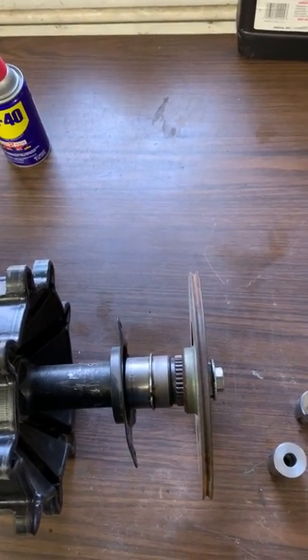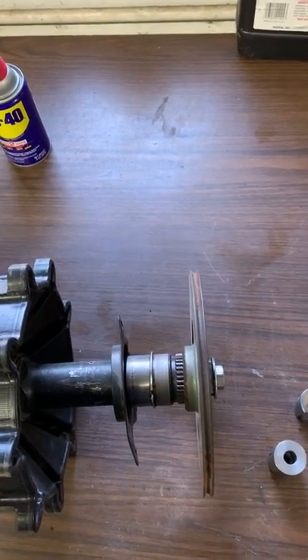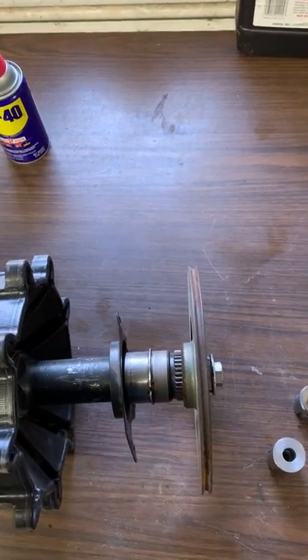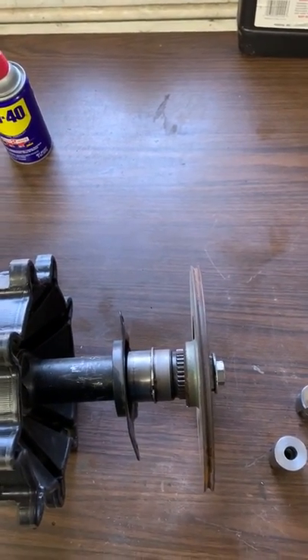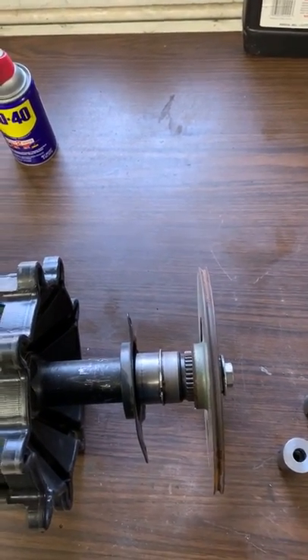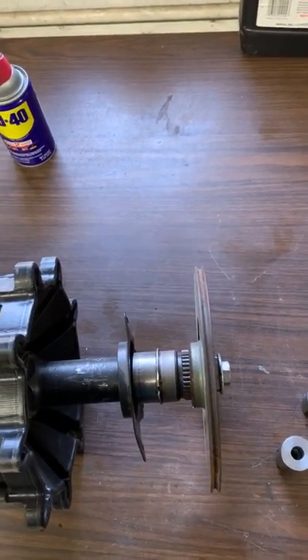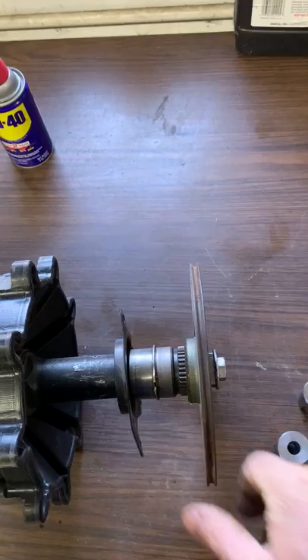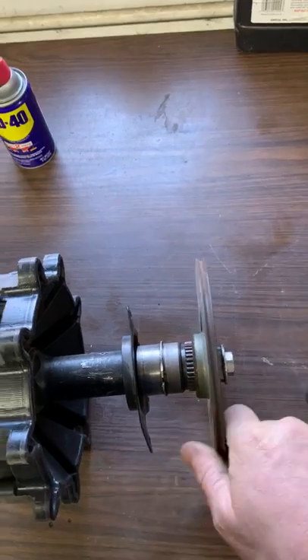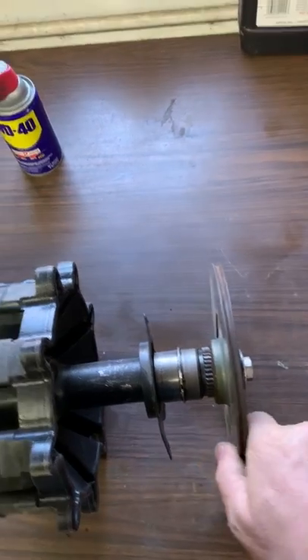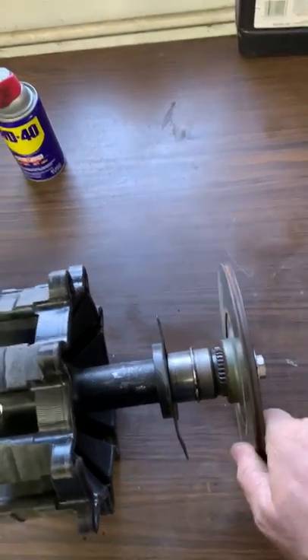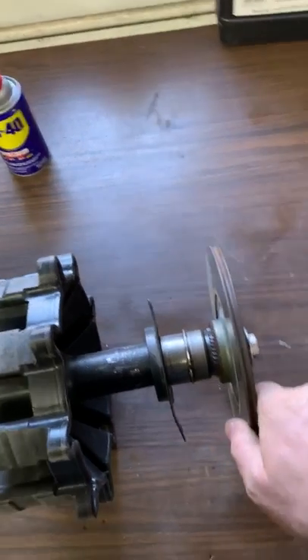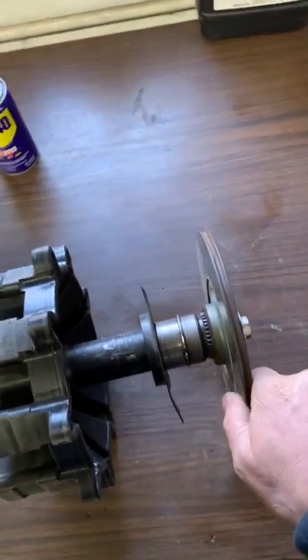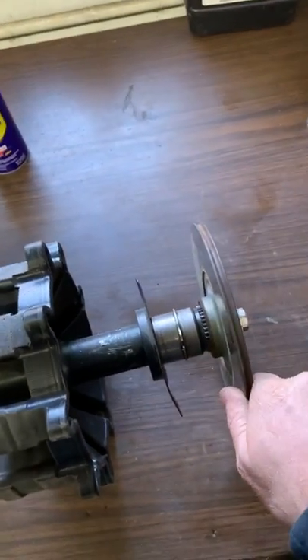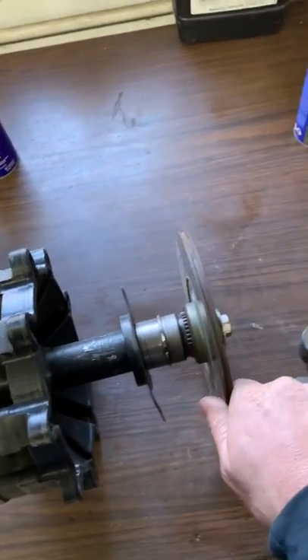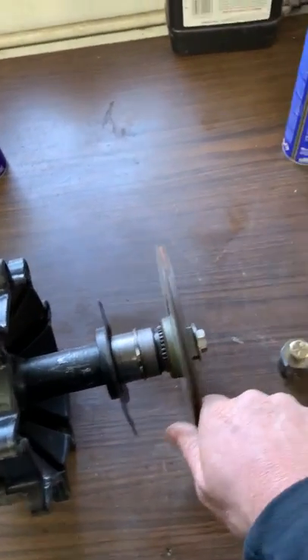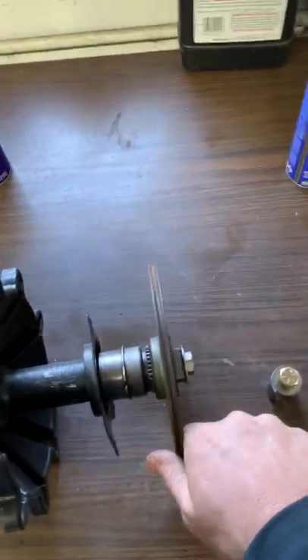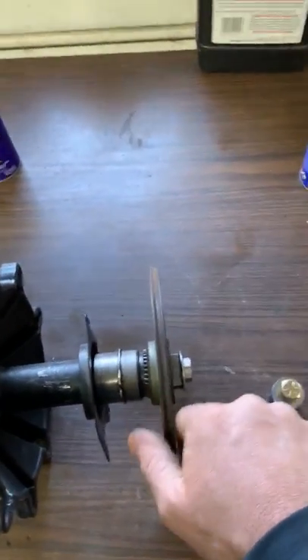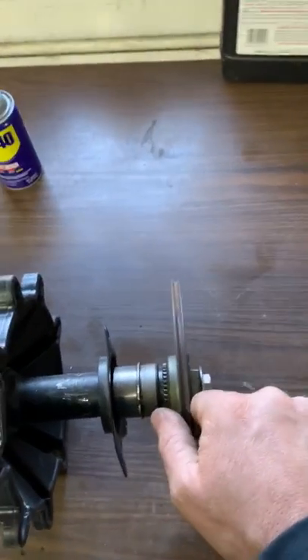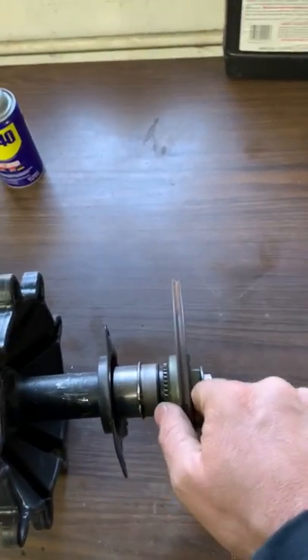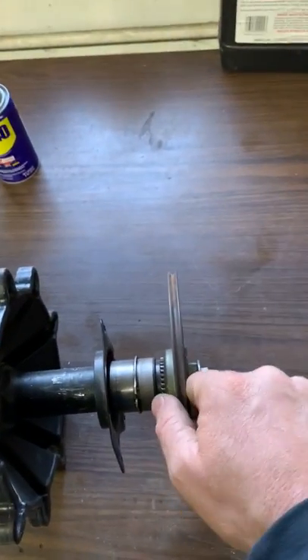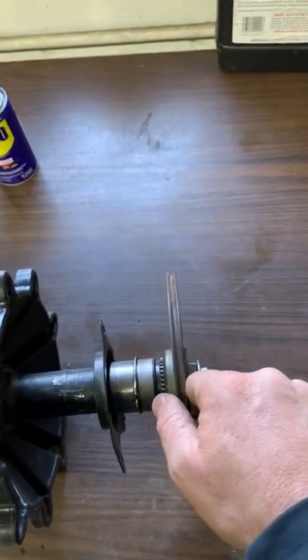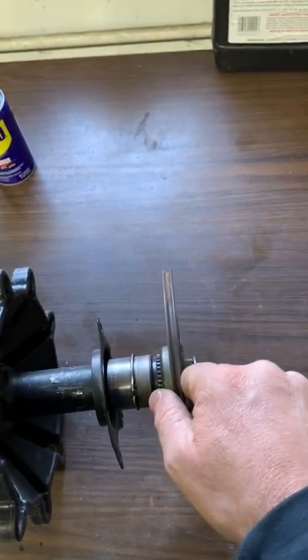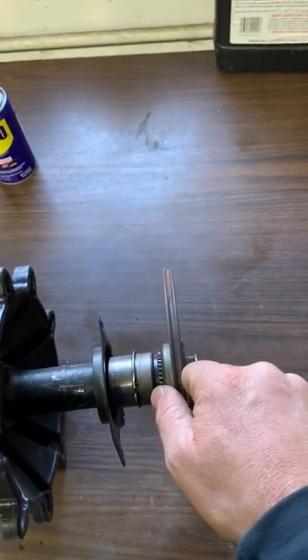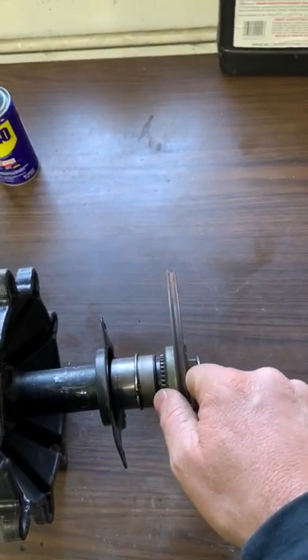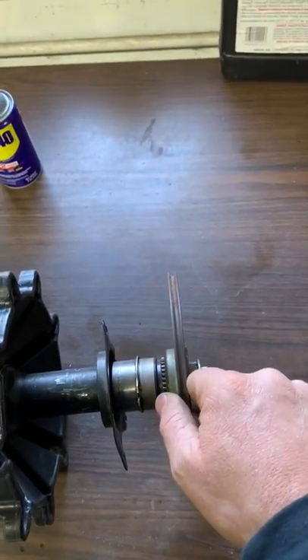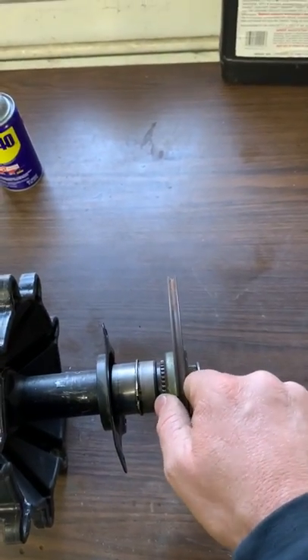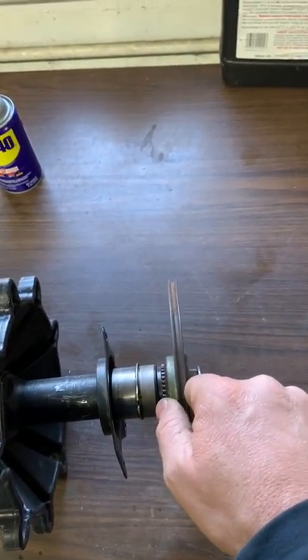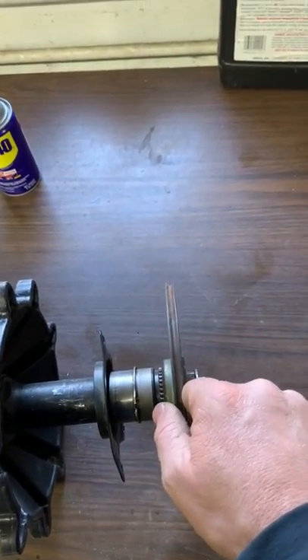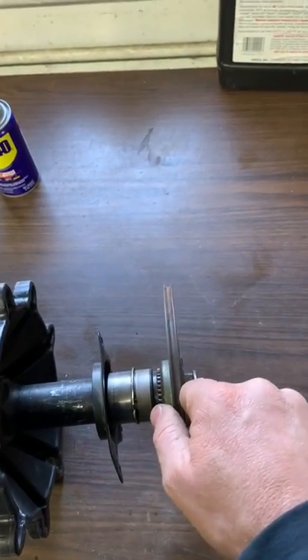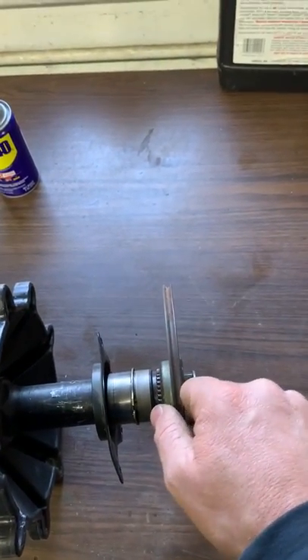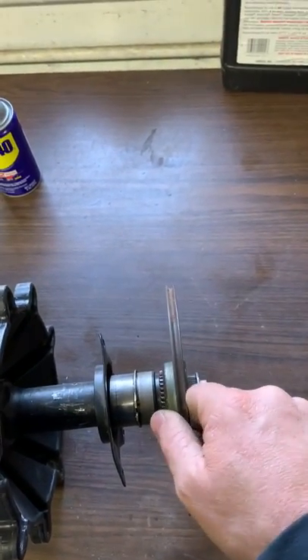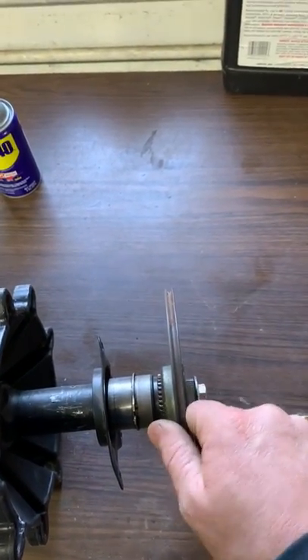So we want to be mindful of that — after you get it installed, grab hold of that rotor and make sure it still wiggles.